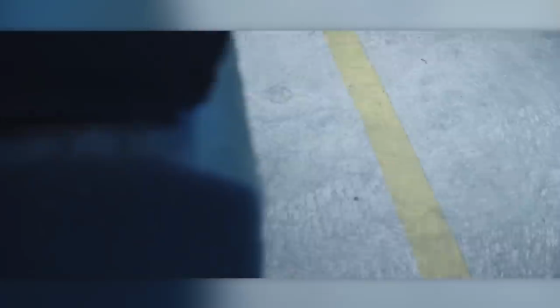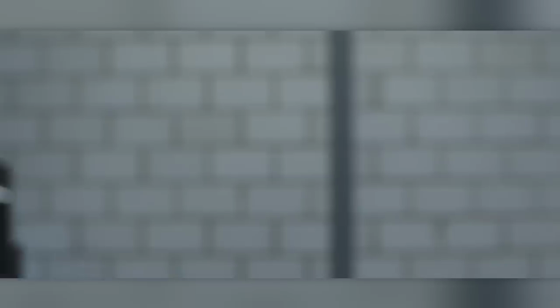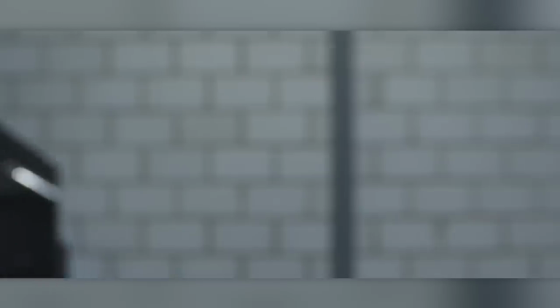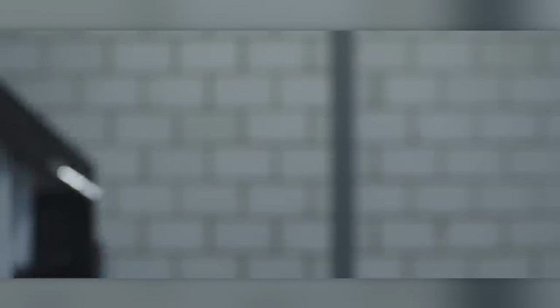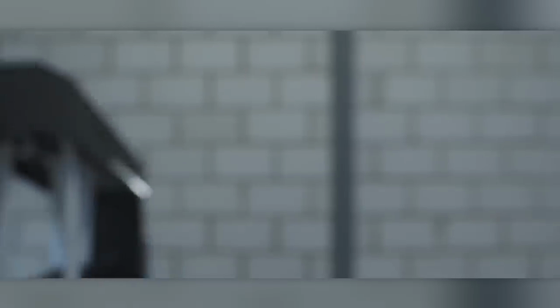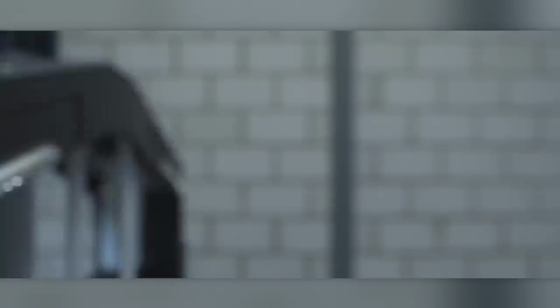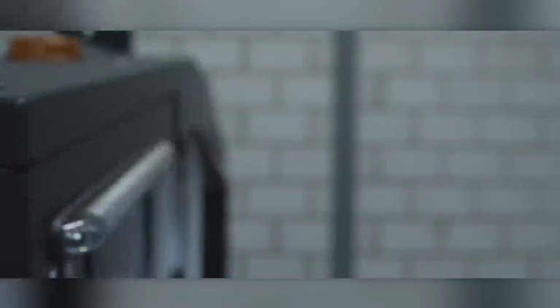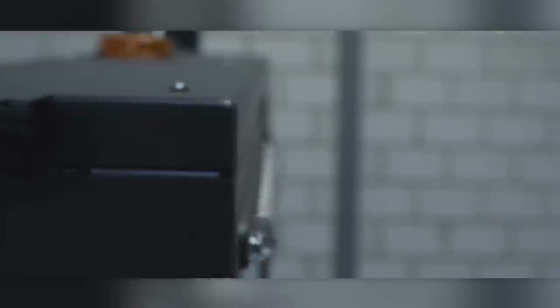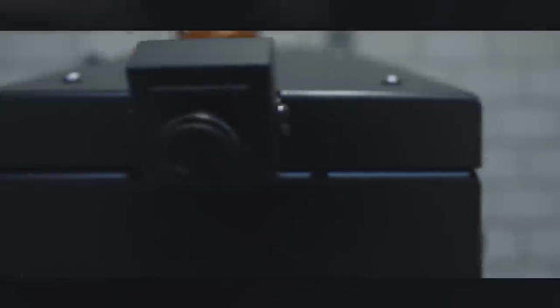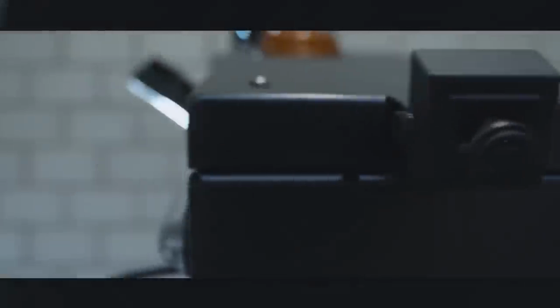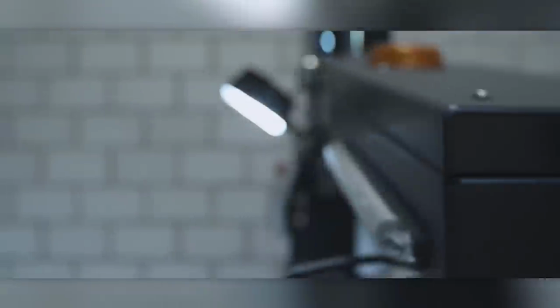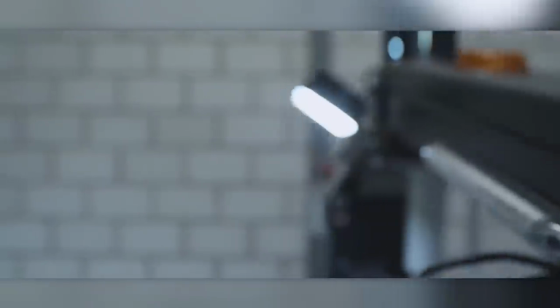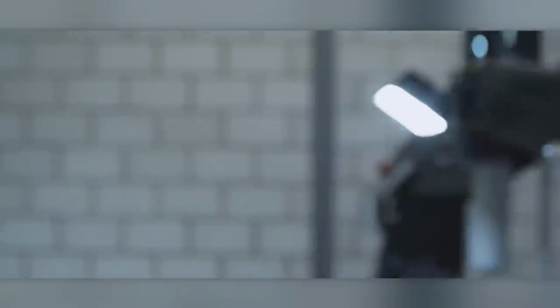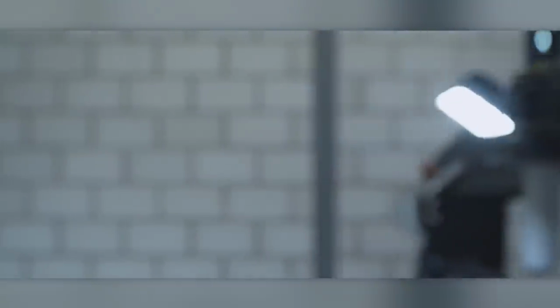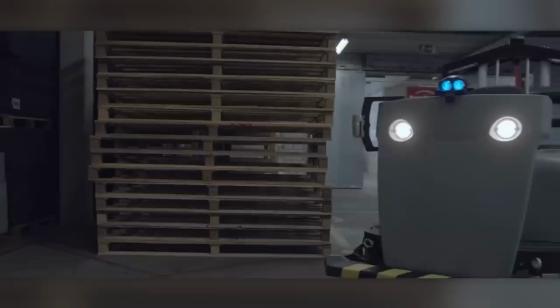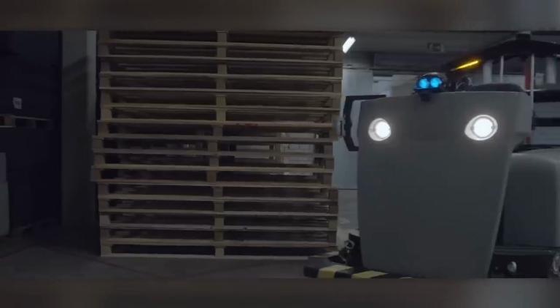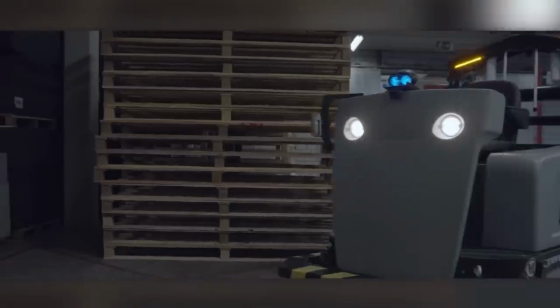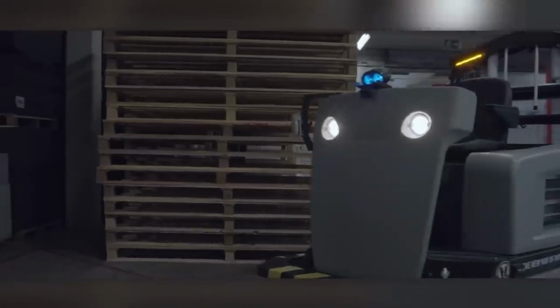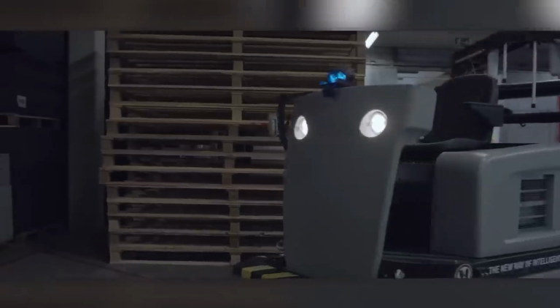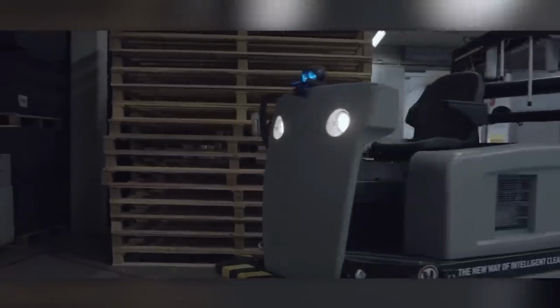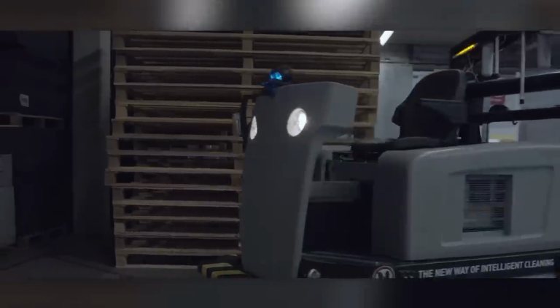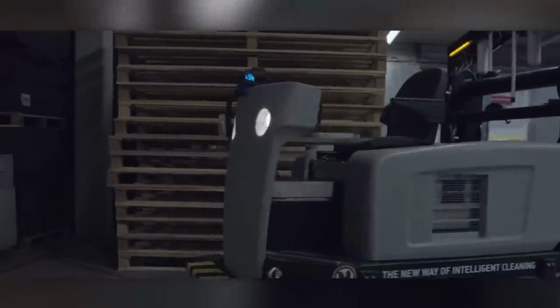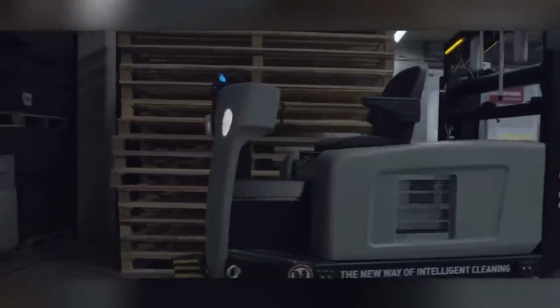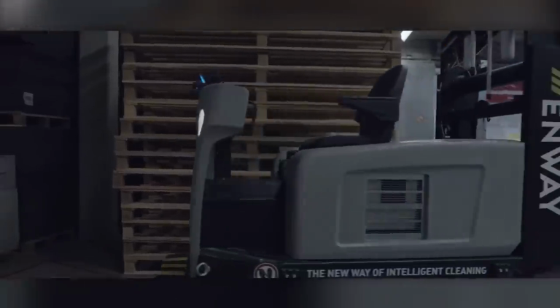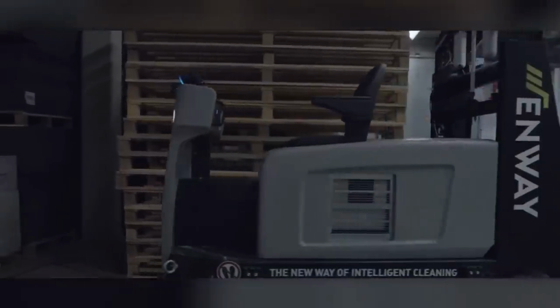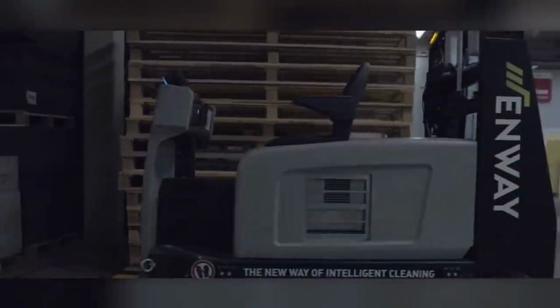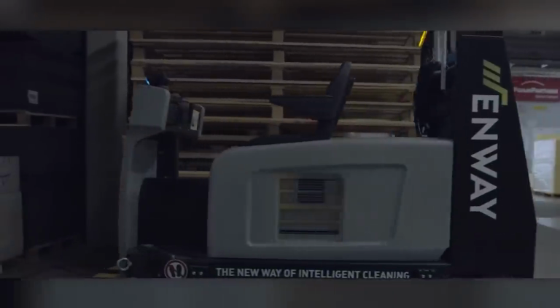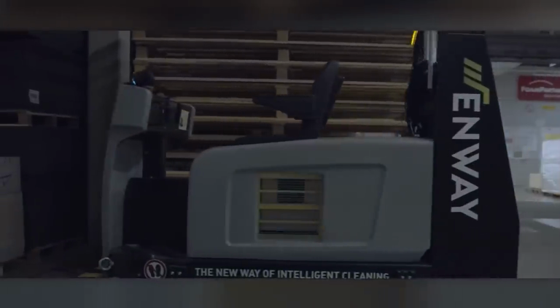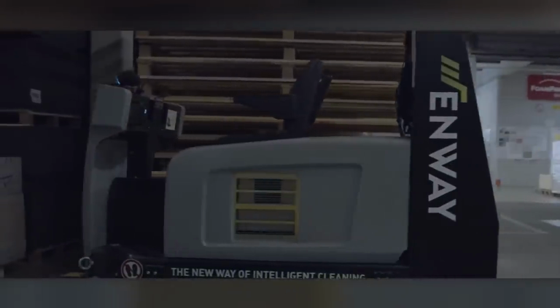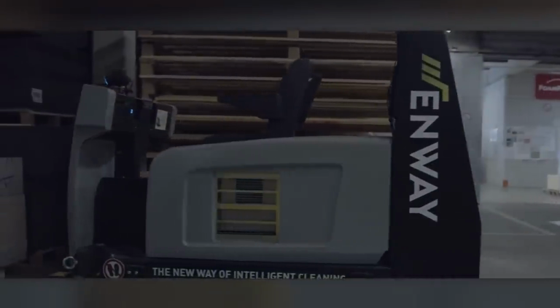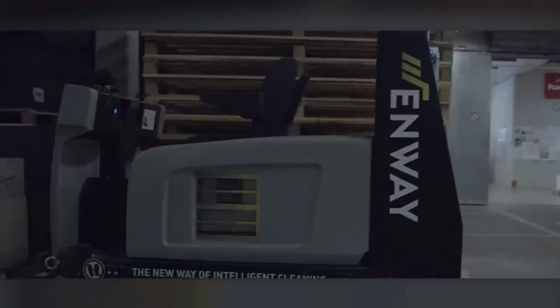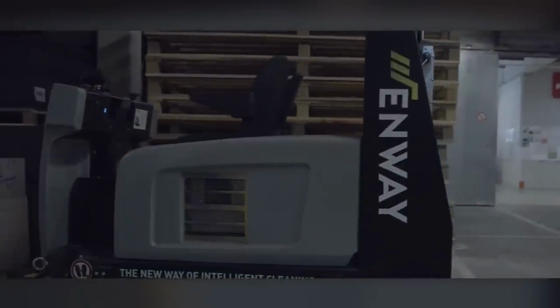The robot's container capacity is 40 gallons and the working width reaches 58 inches. It can easily move around thanks to a 360-degree vision system, and you can monitor the work from a smartphone.